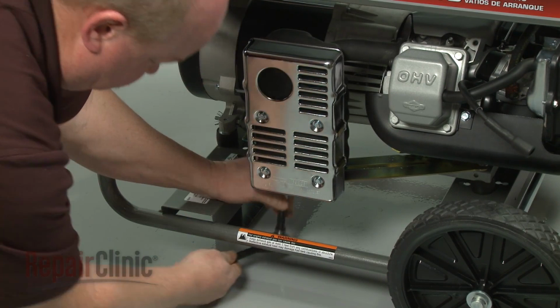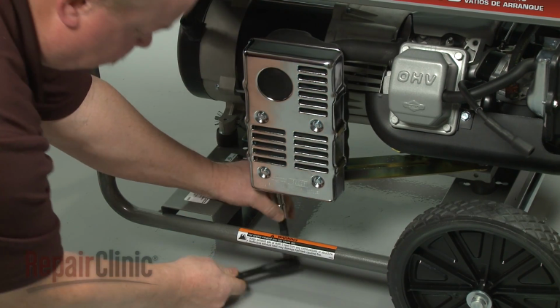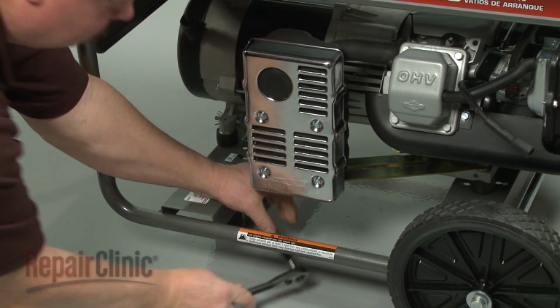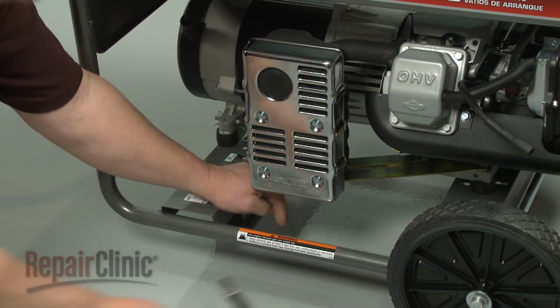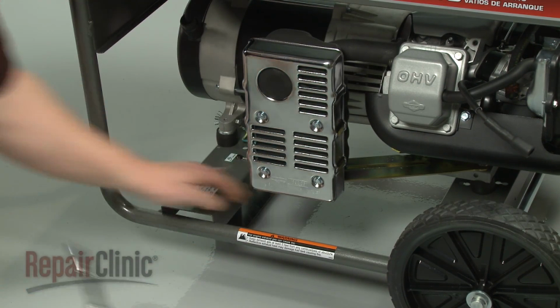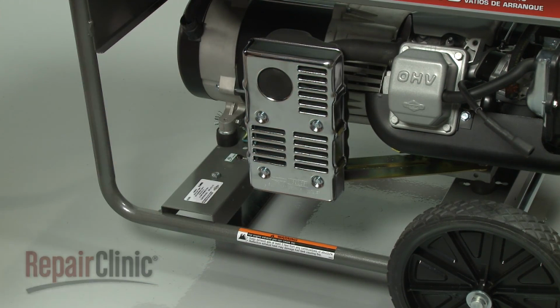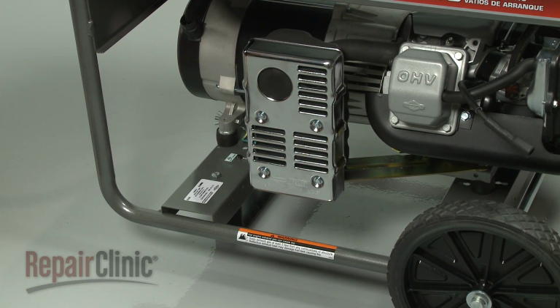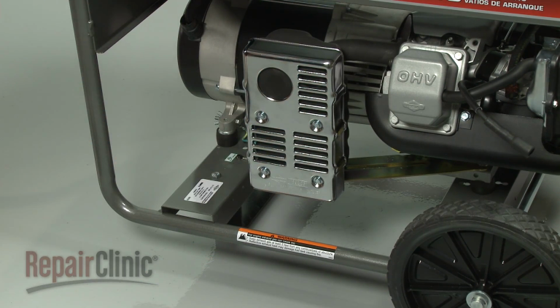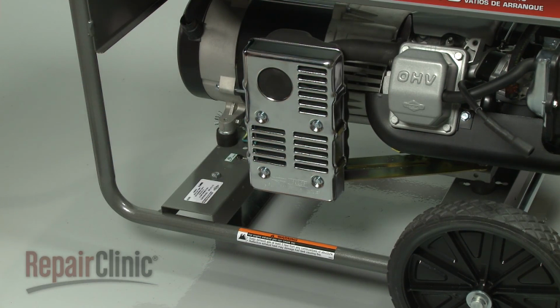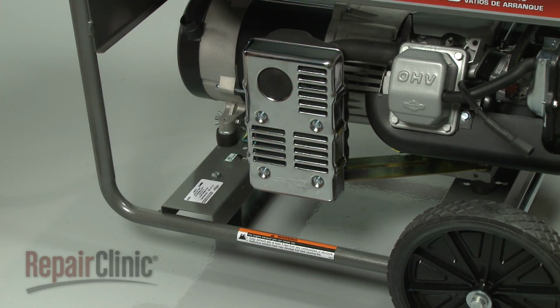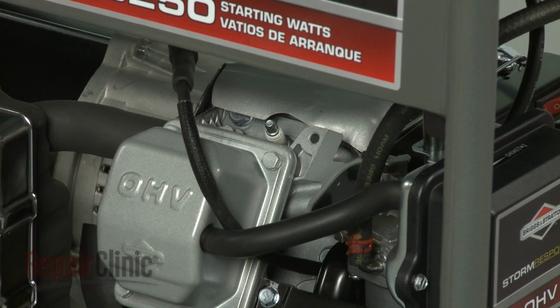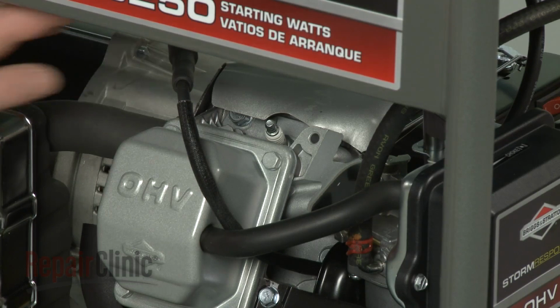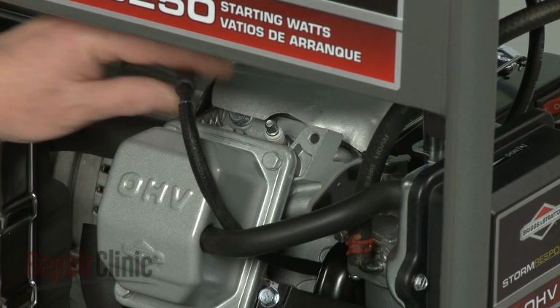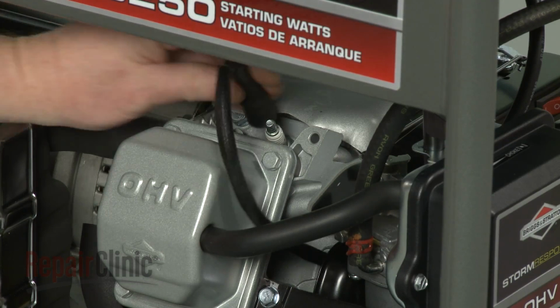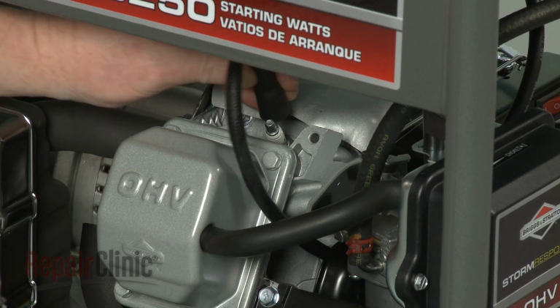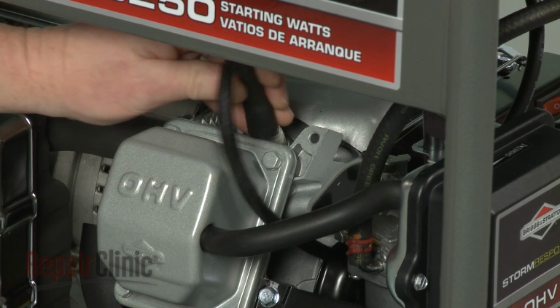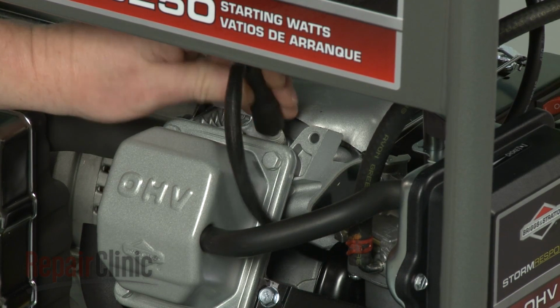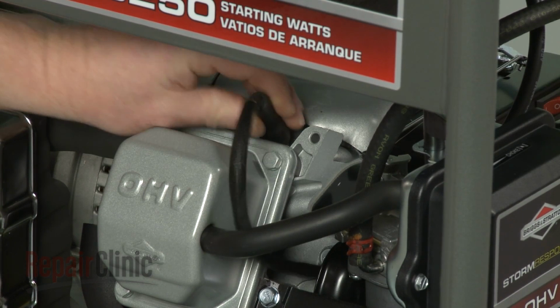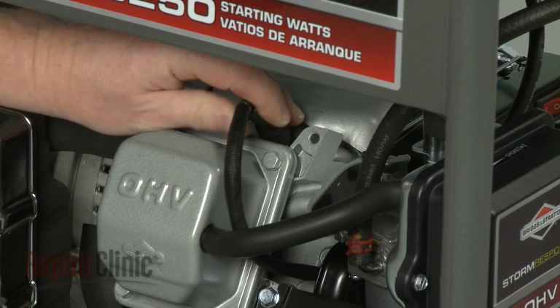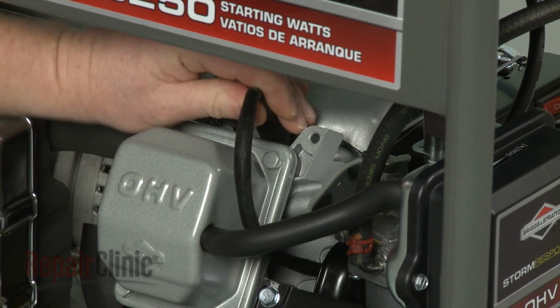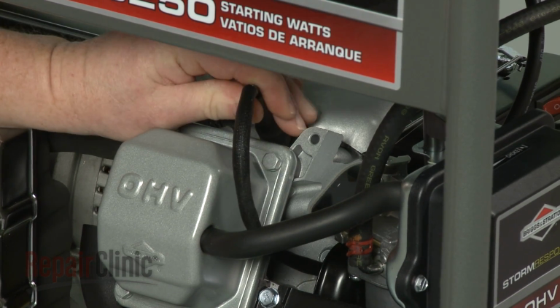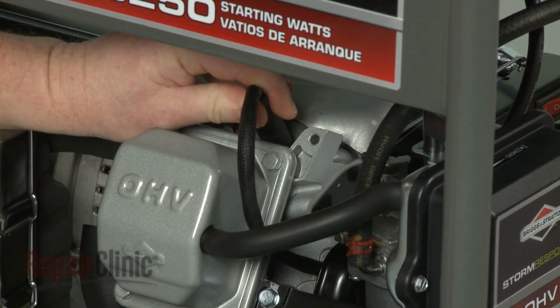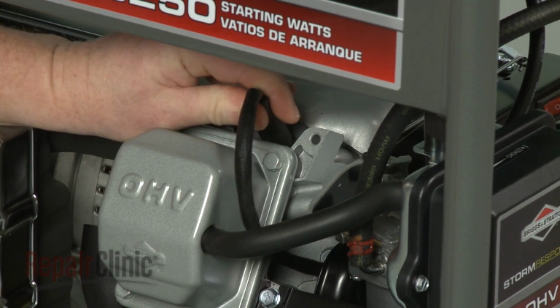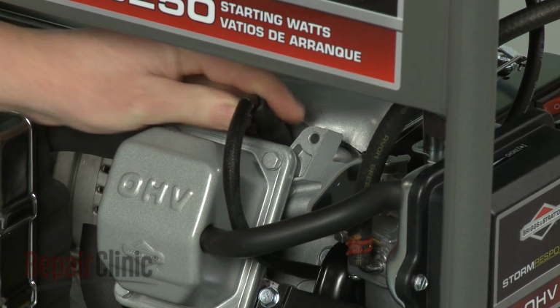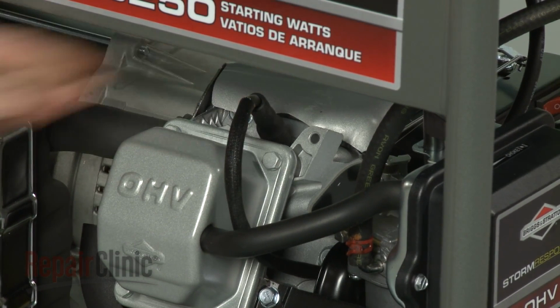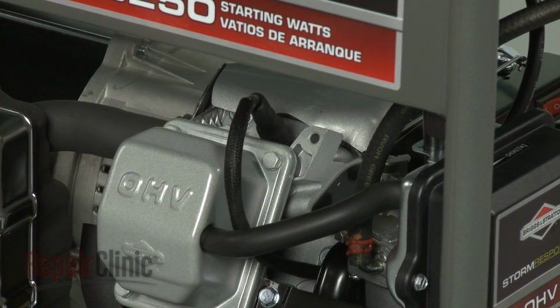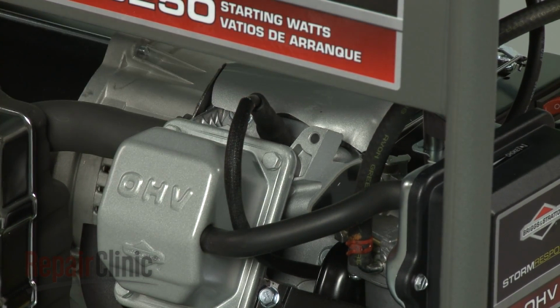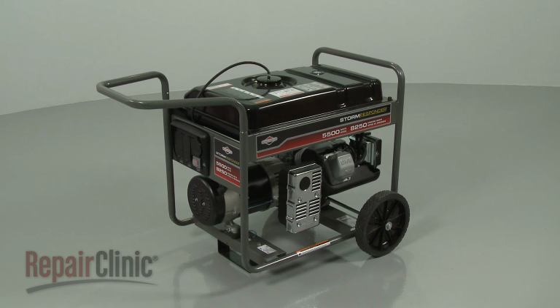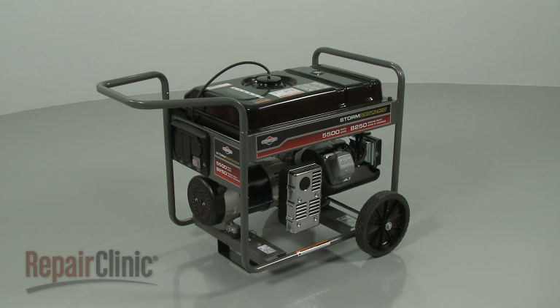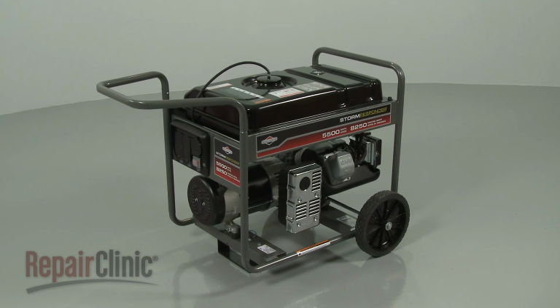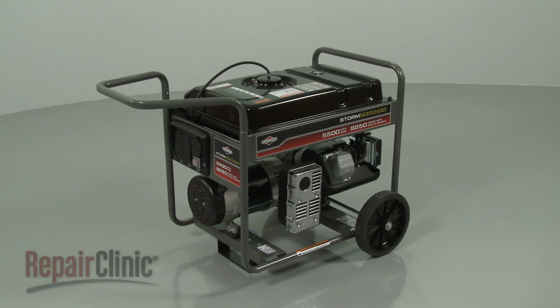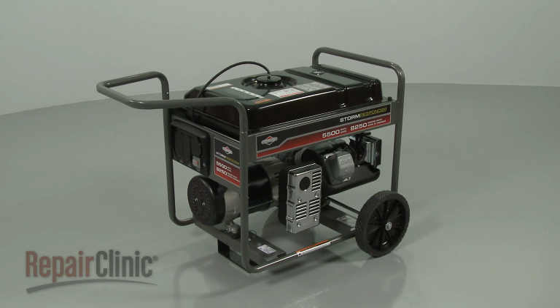With the generator fully reassembled, reattach the wire and boot to the spark plug, and your generator should be ready for use.